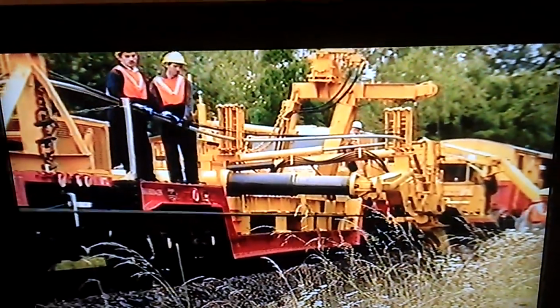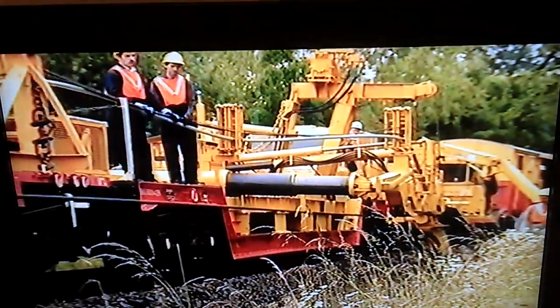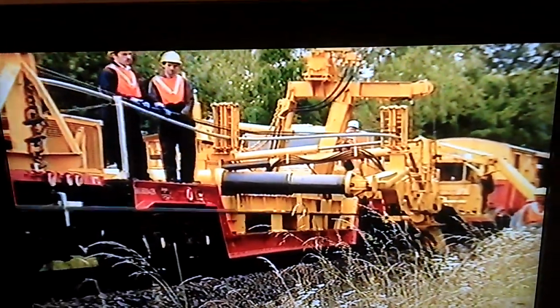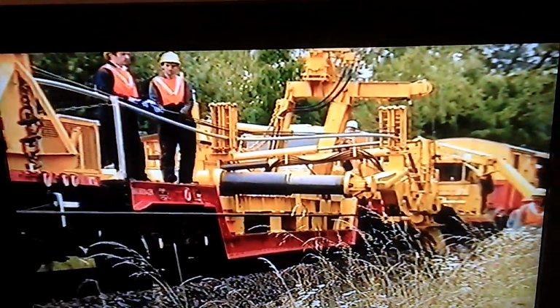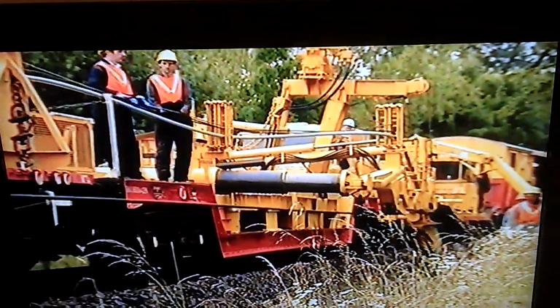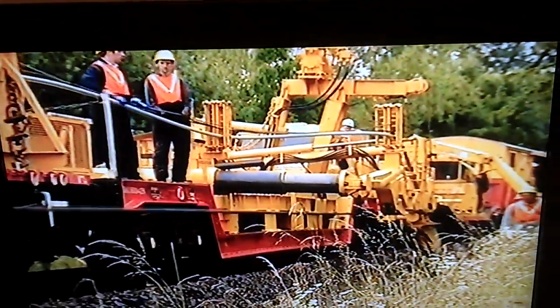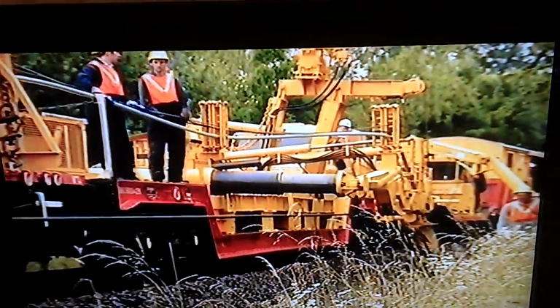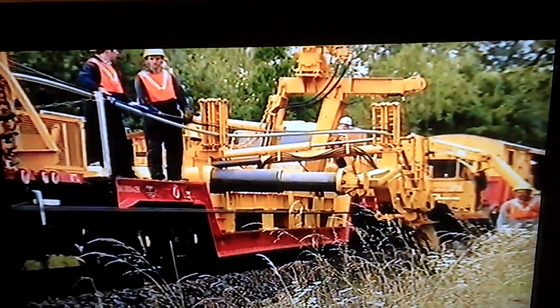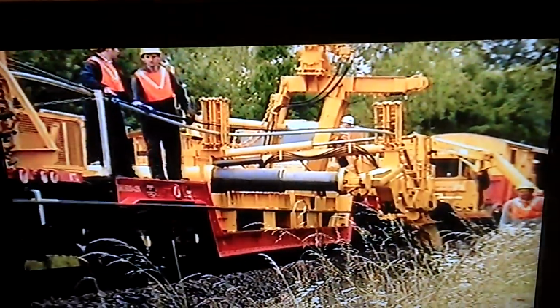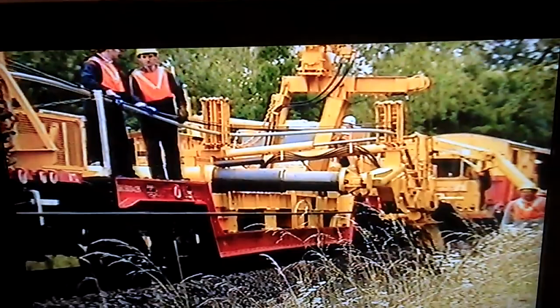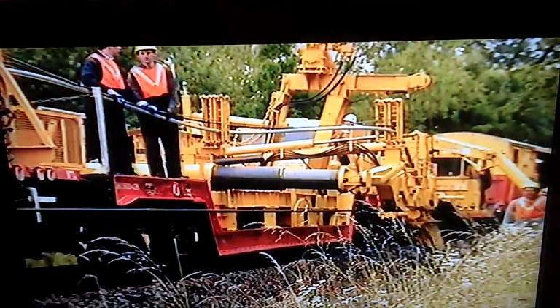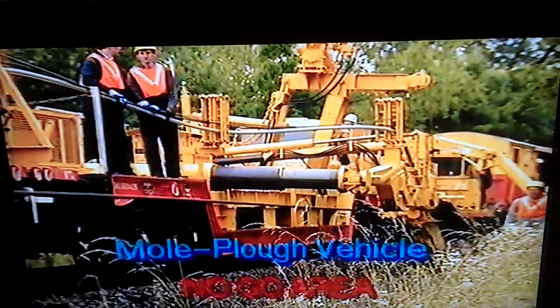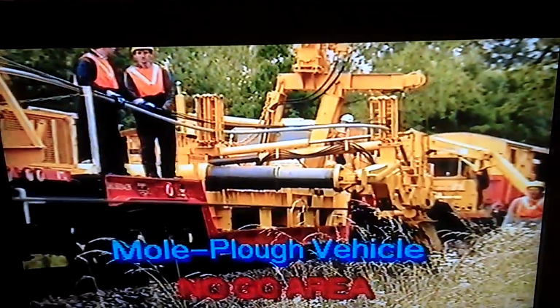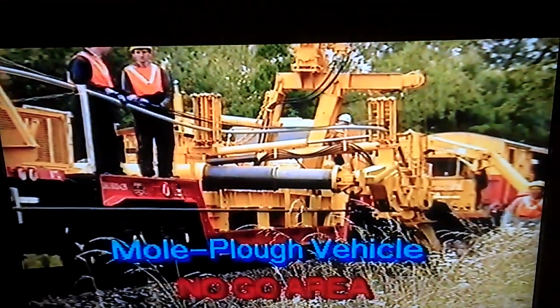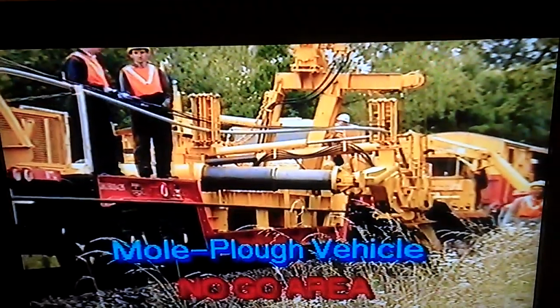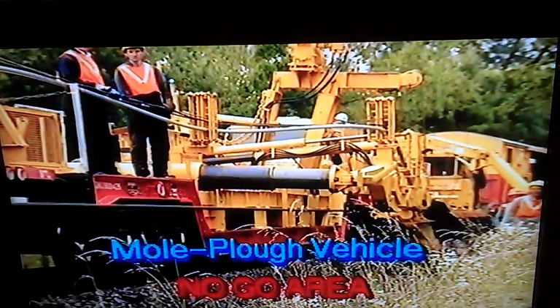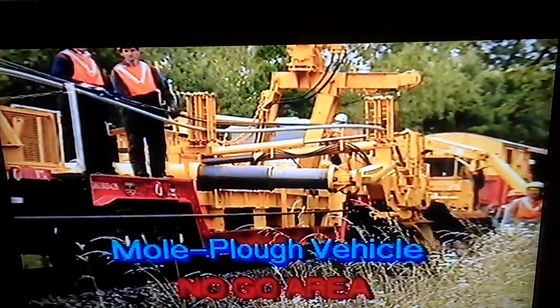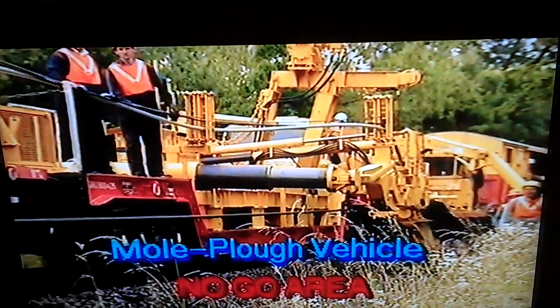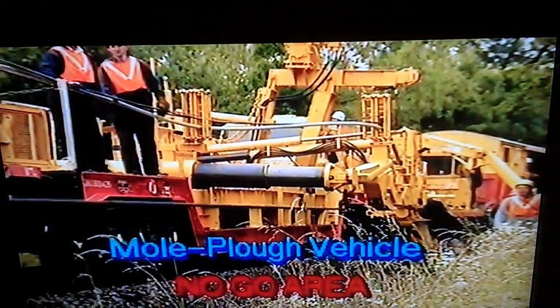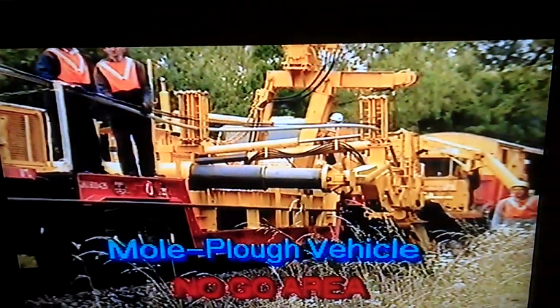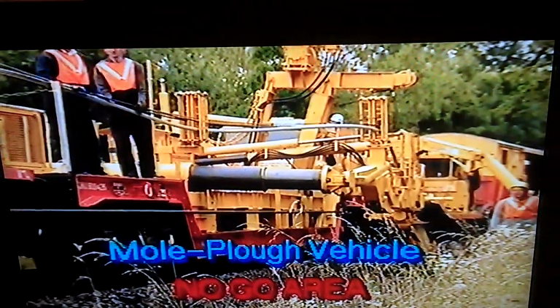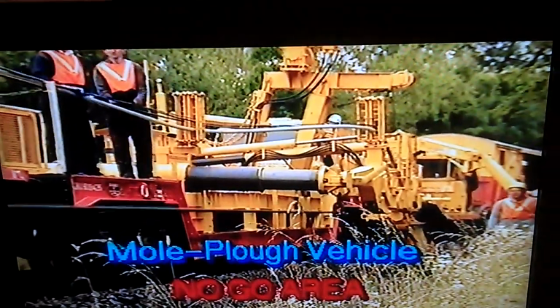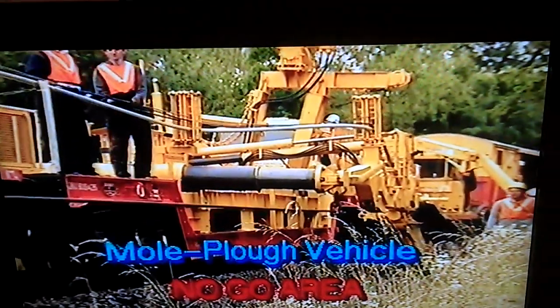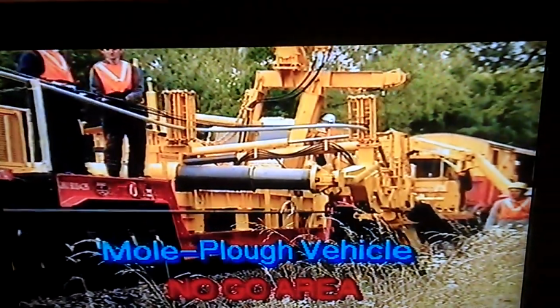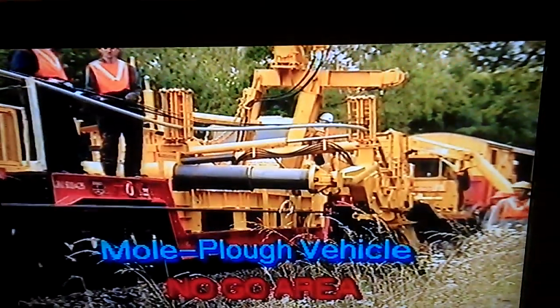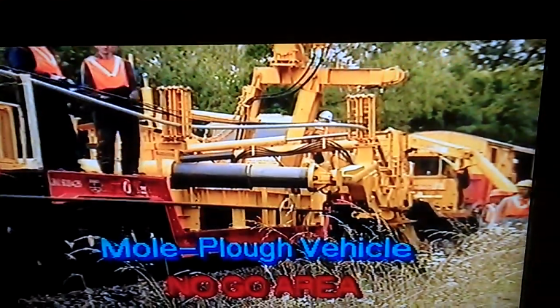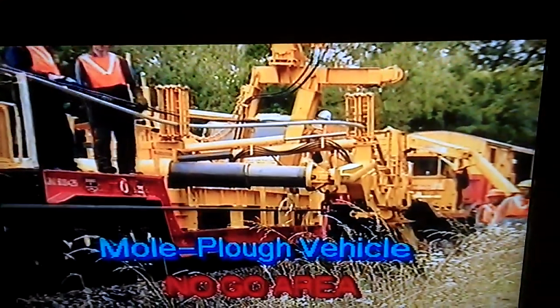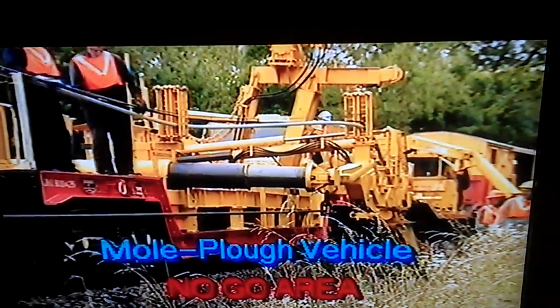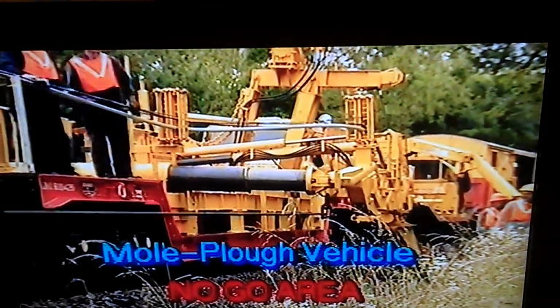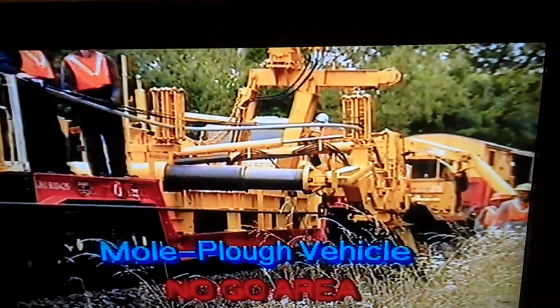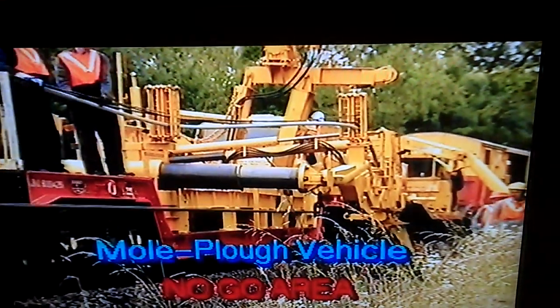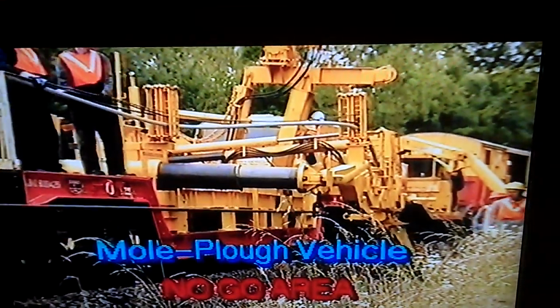This is the mole plough vehicle. This vehicle is a no-go area.